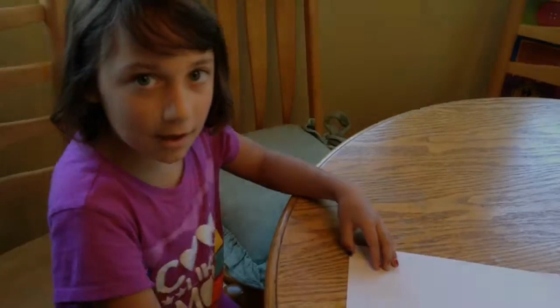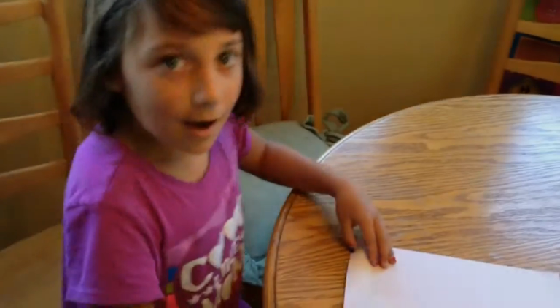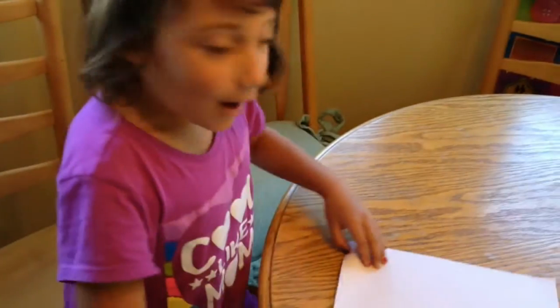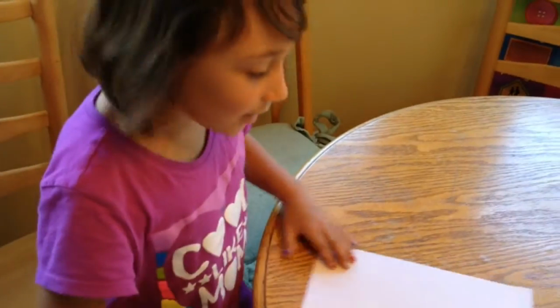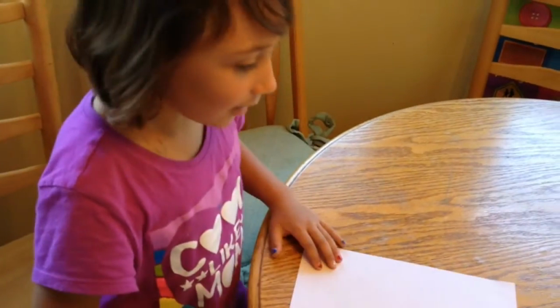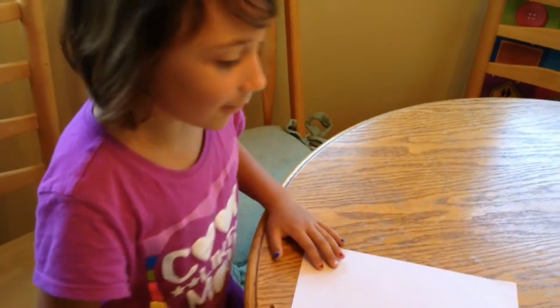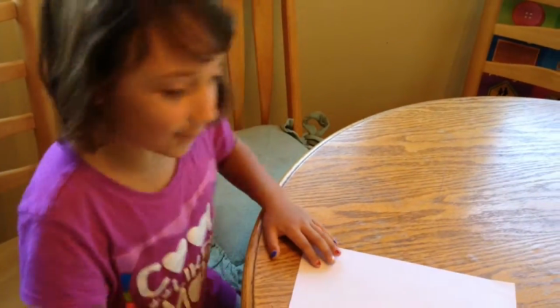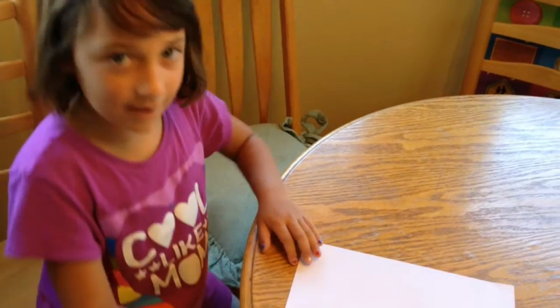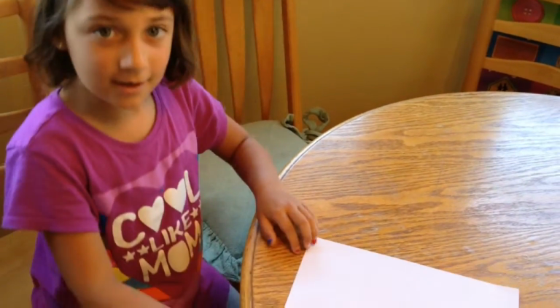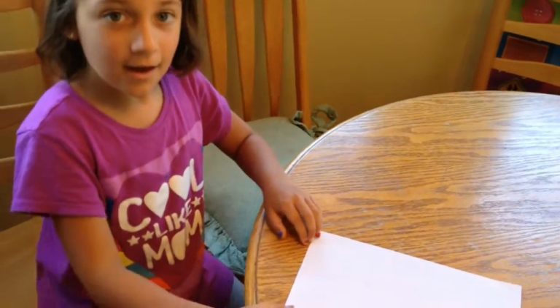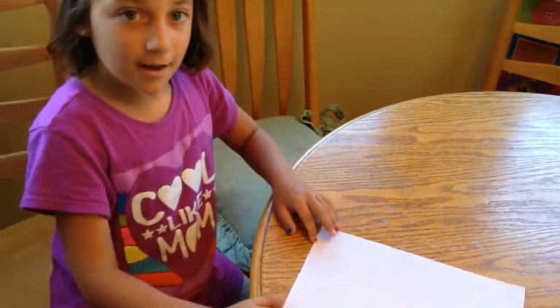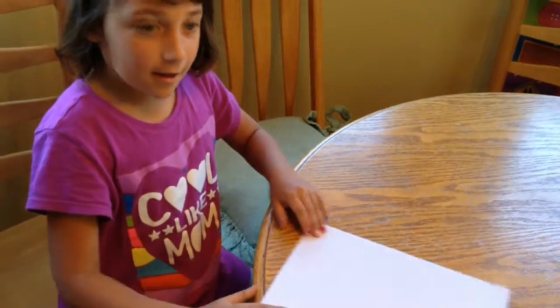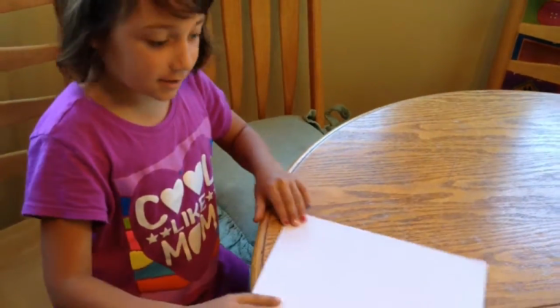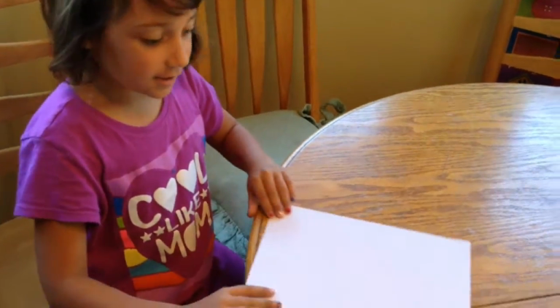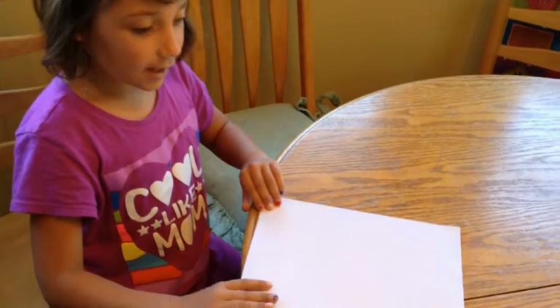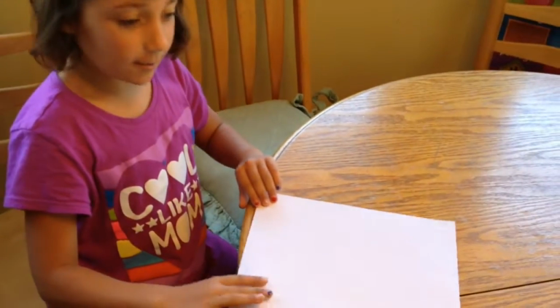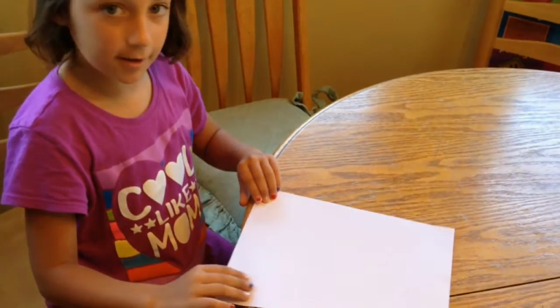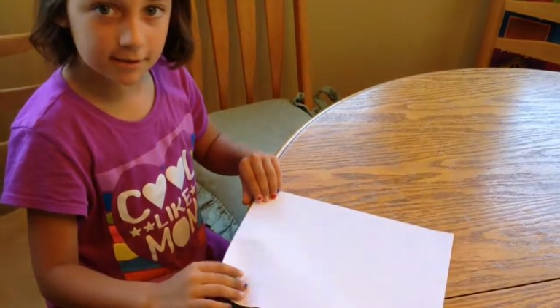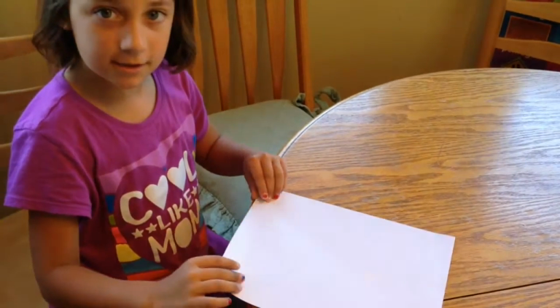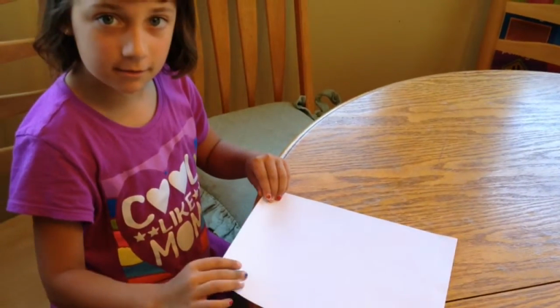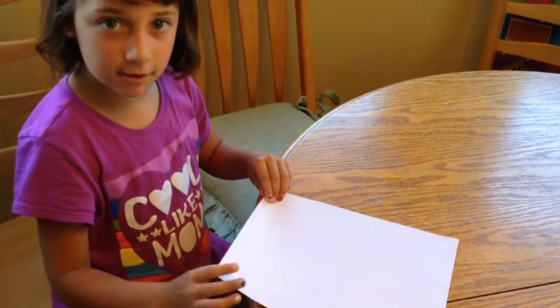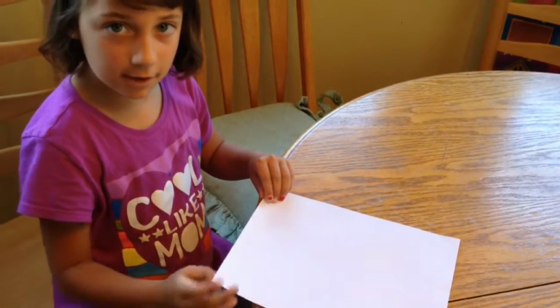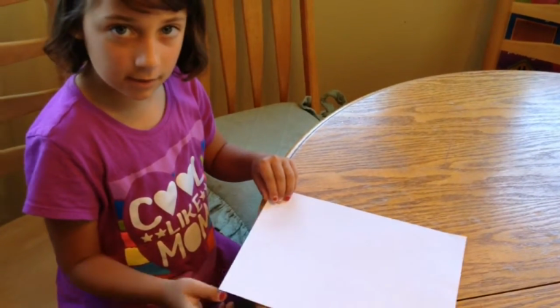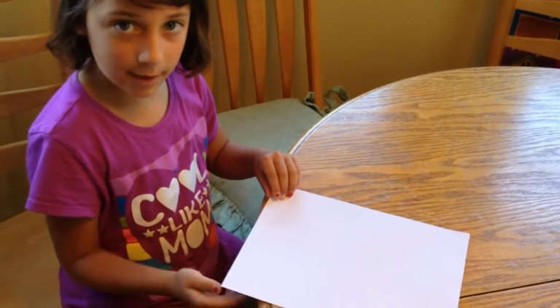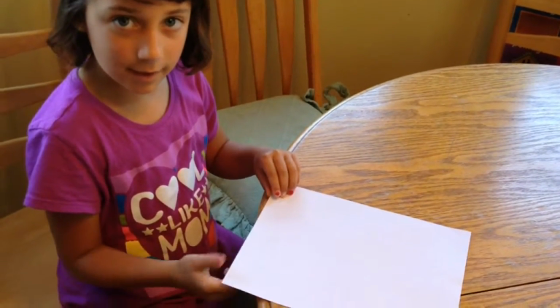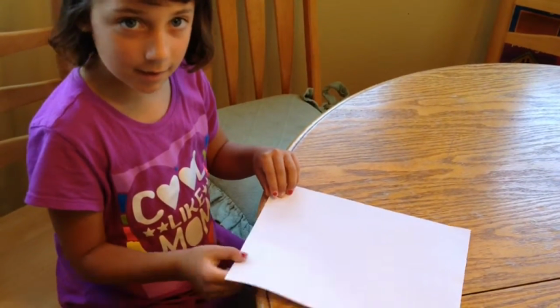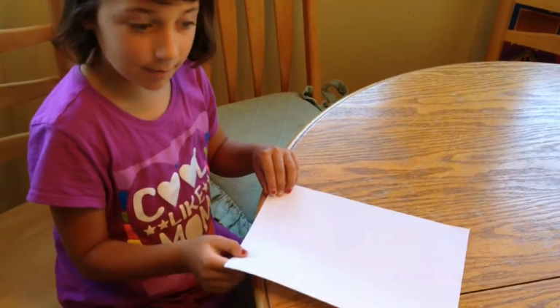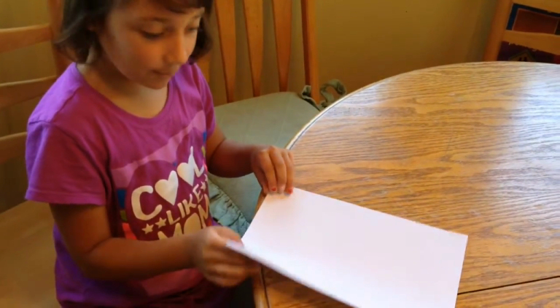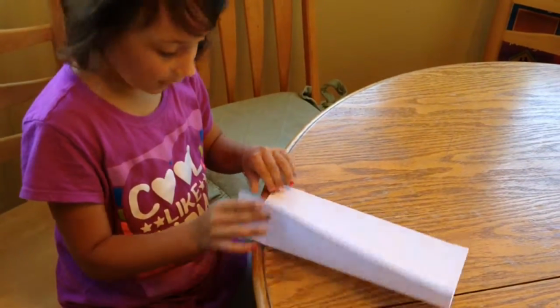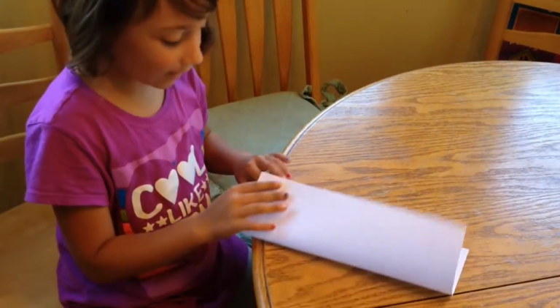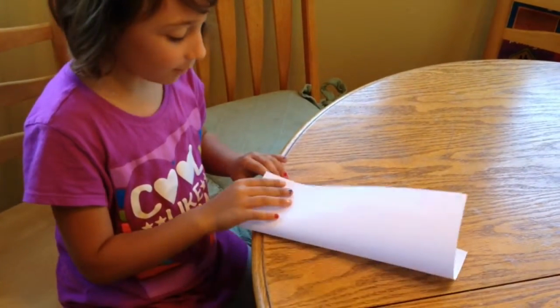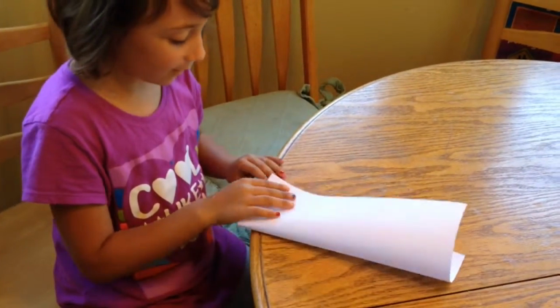Hello everybody! Today we are going to learn how to make a paper airplane.